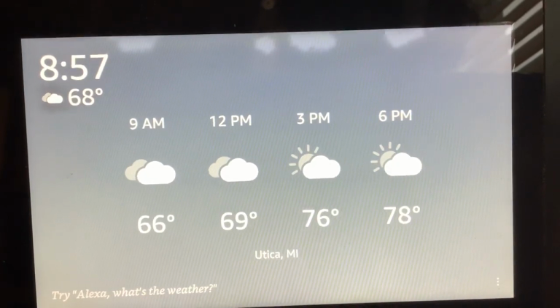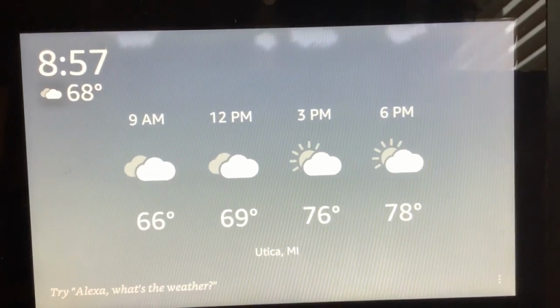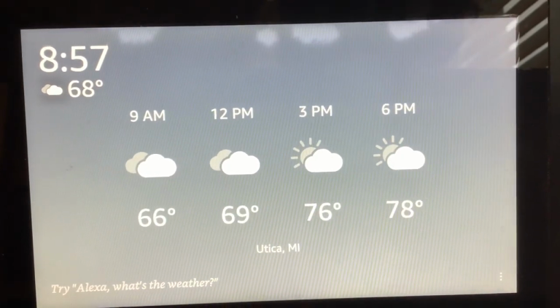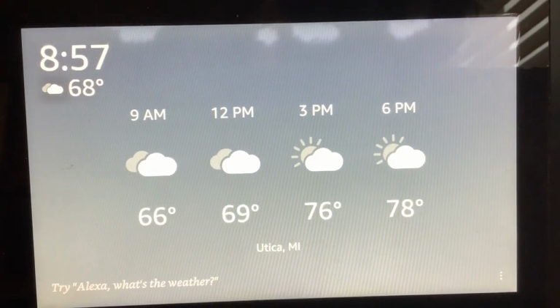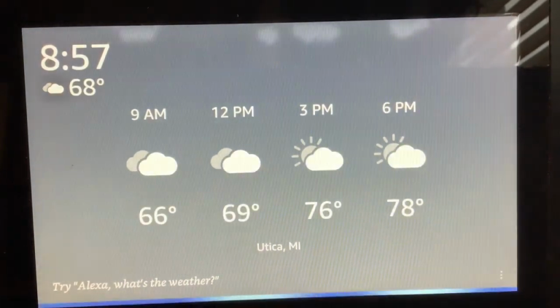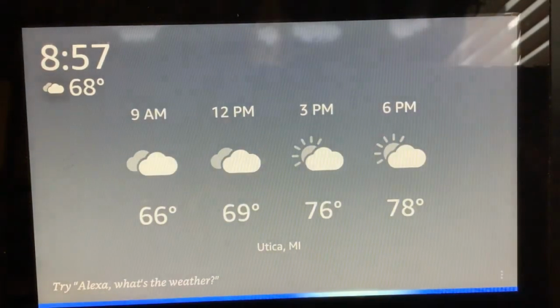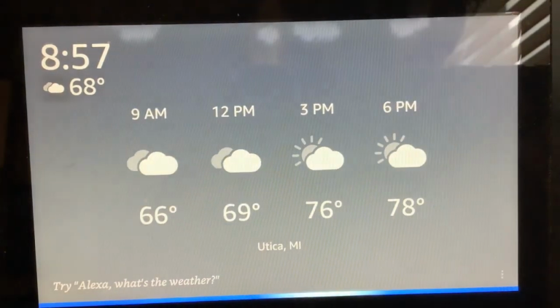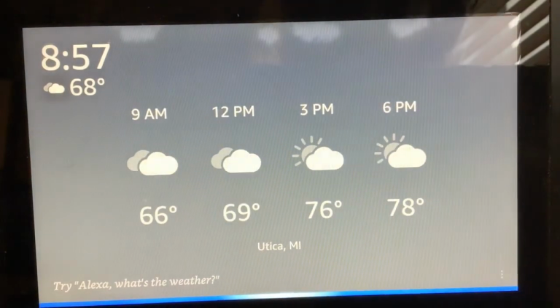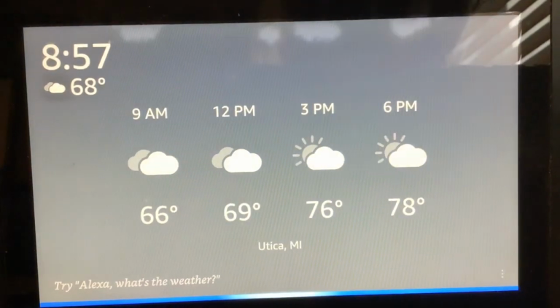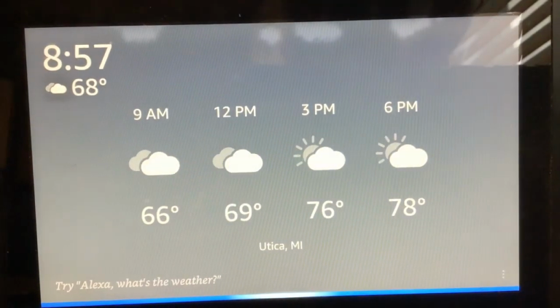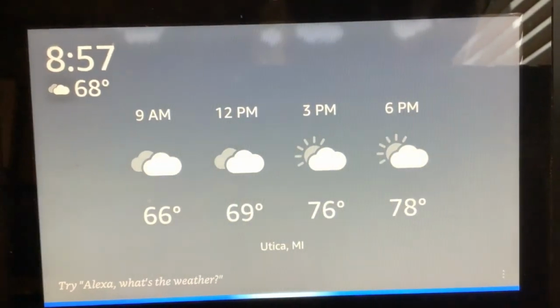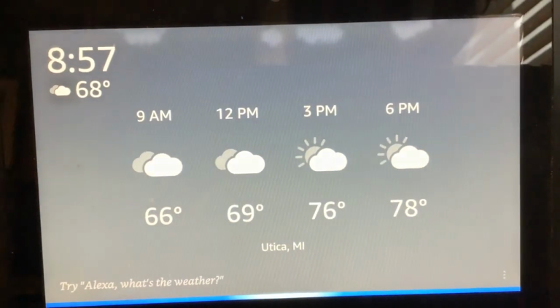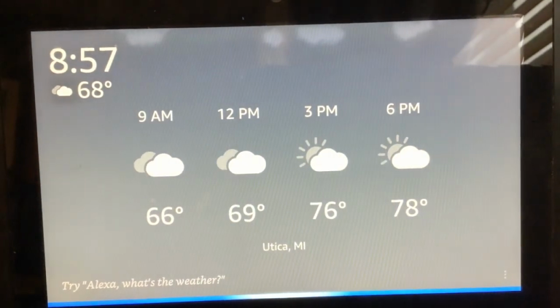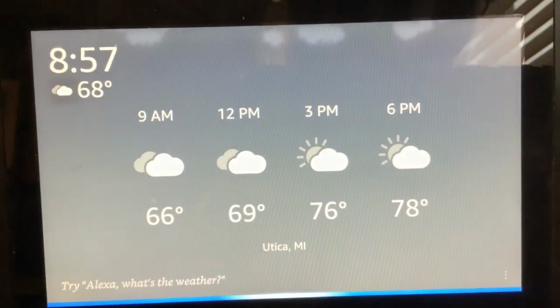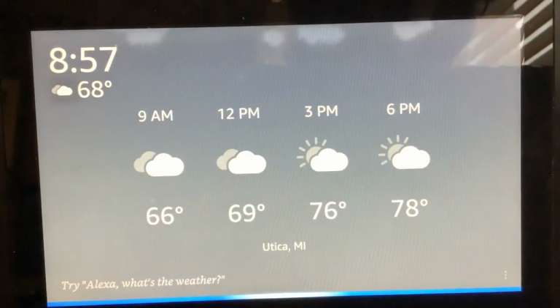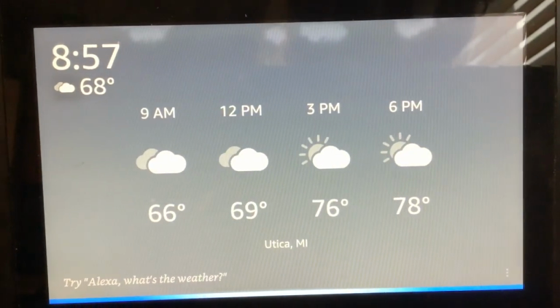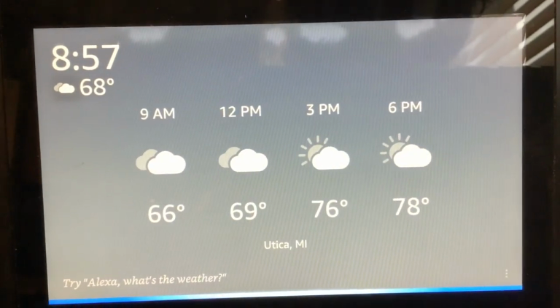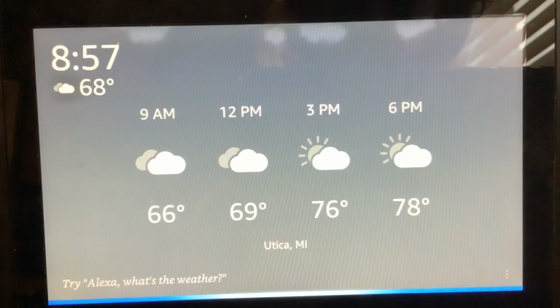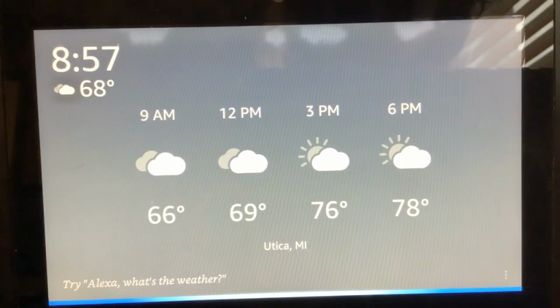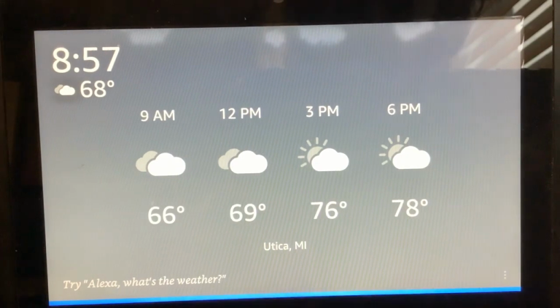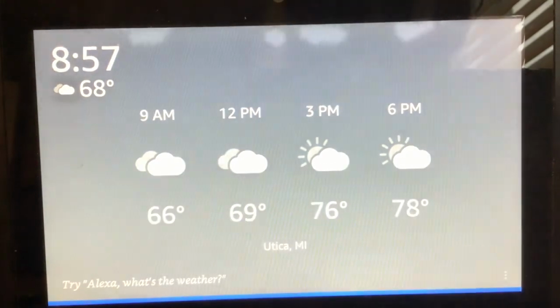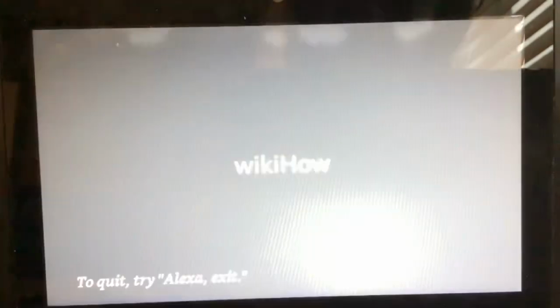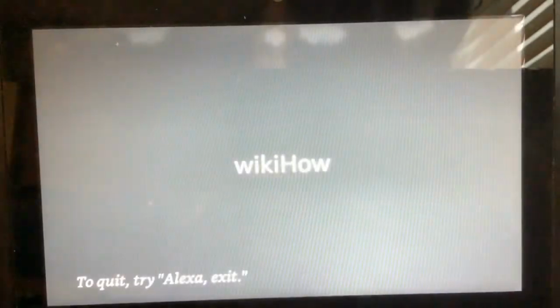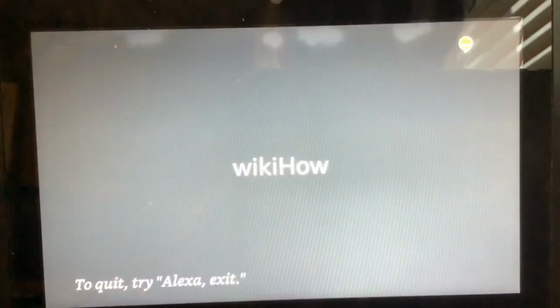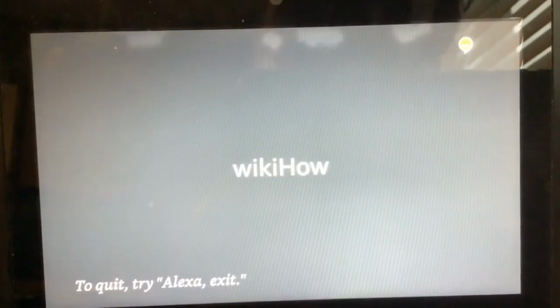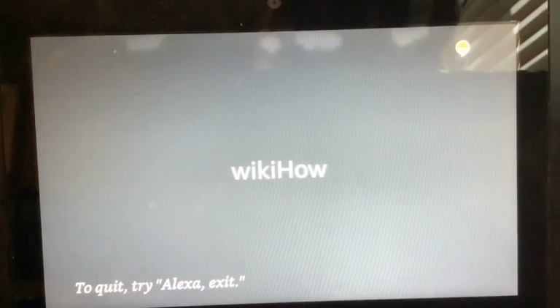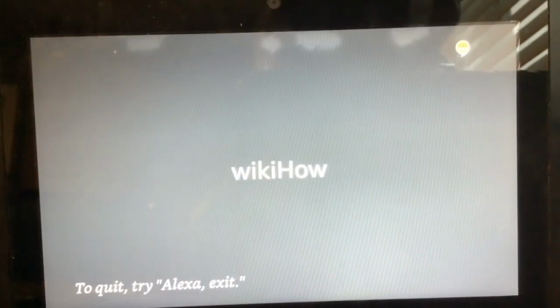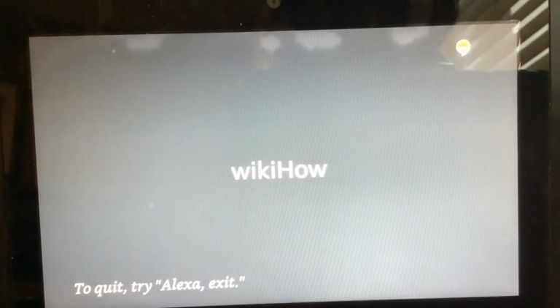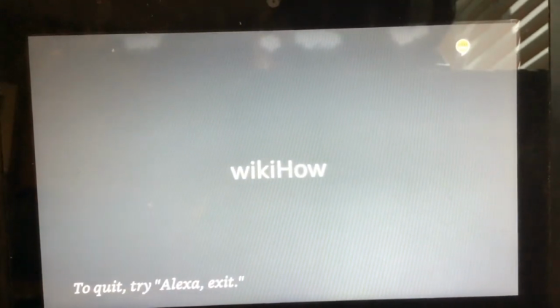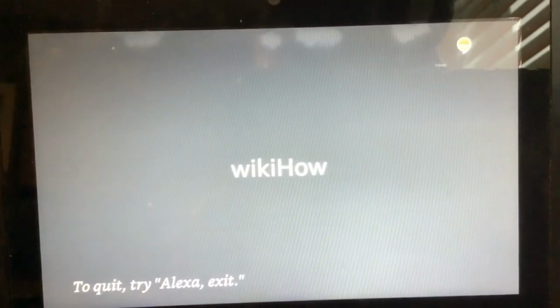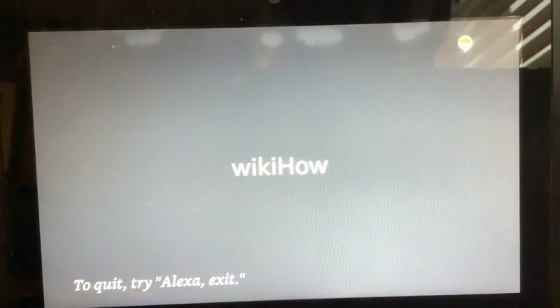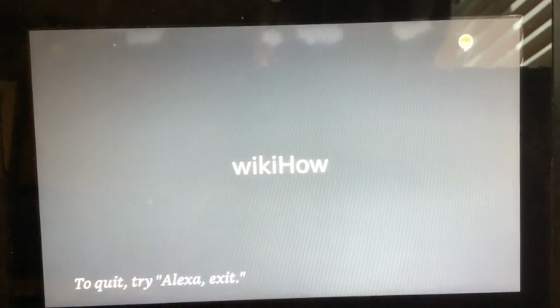Alexa, open WikiHow. Okay, here's WikiHow. Hi, ask me how to do anything.